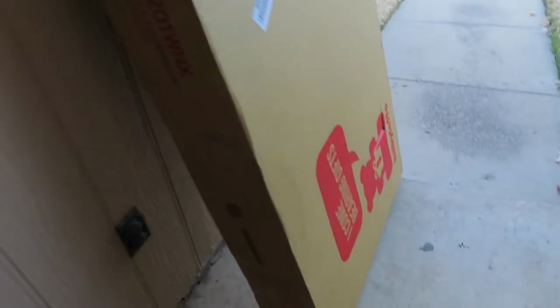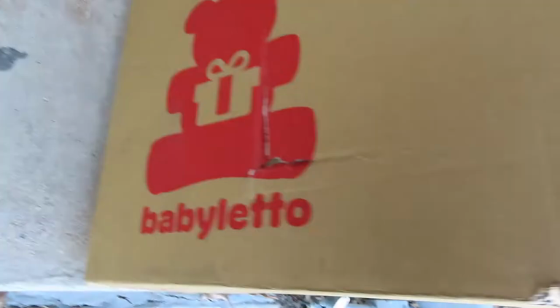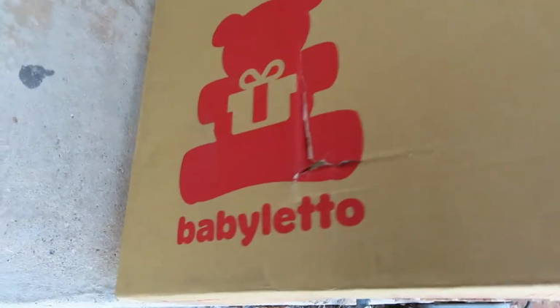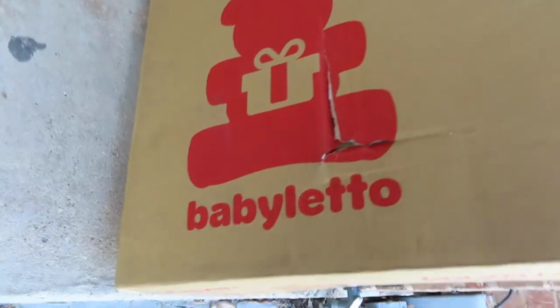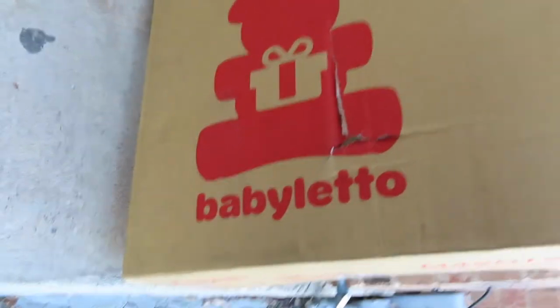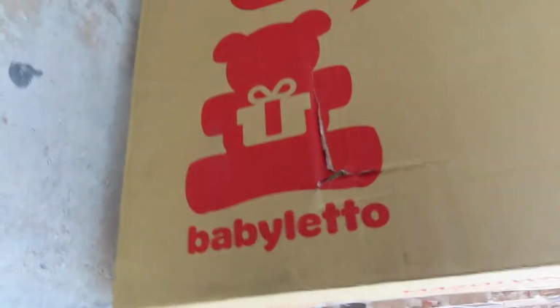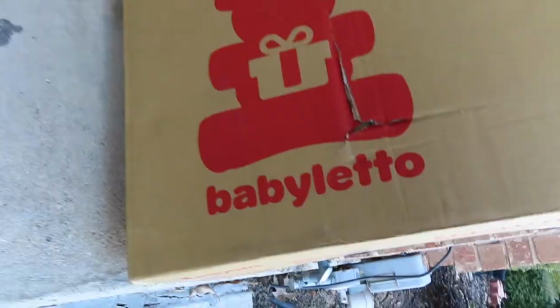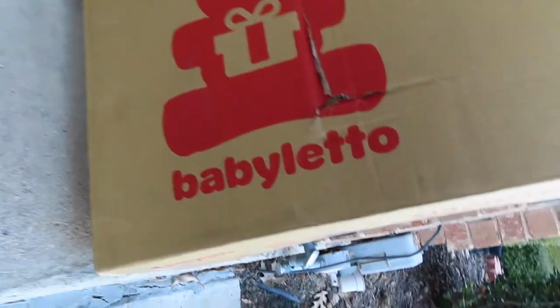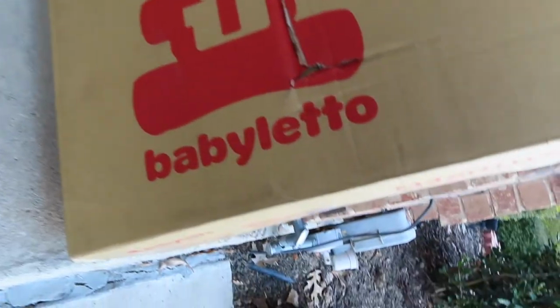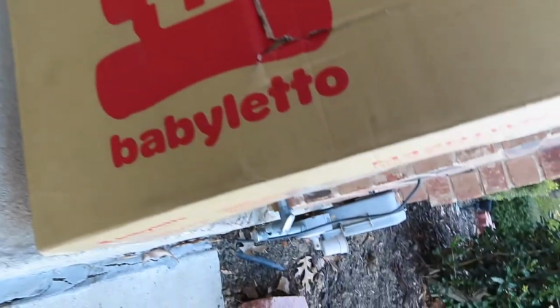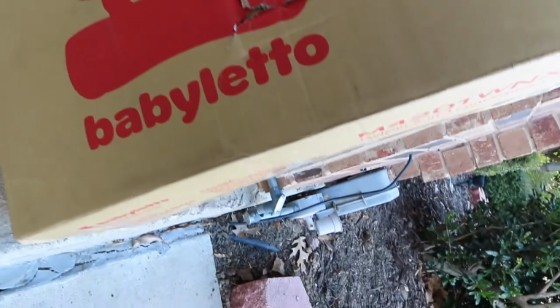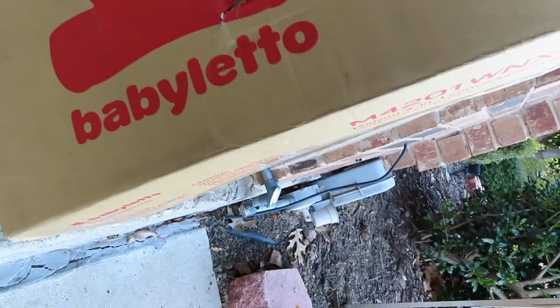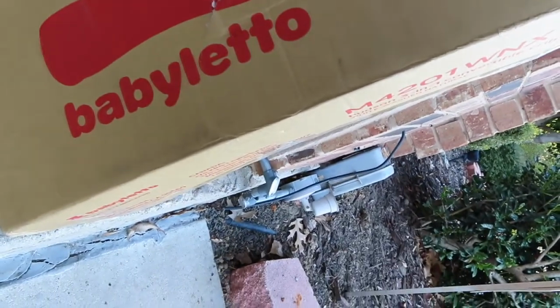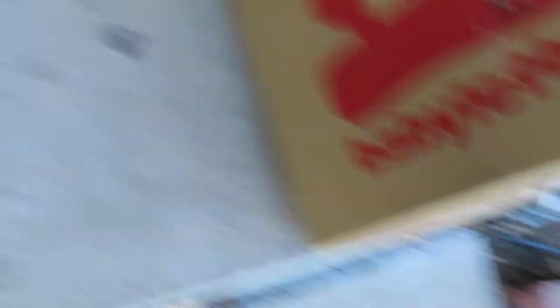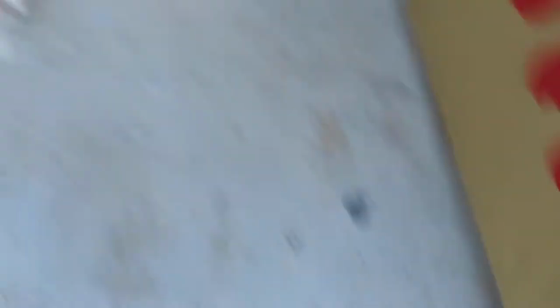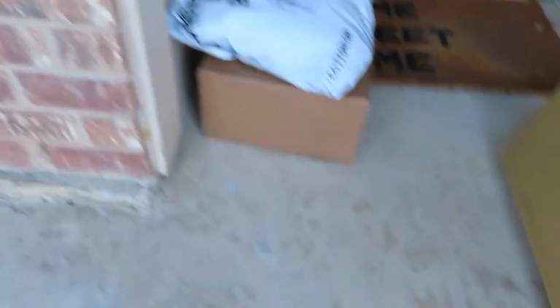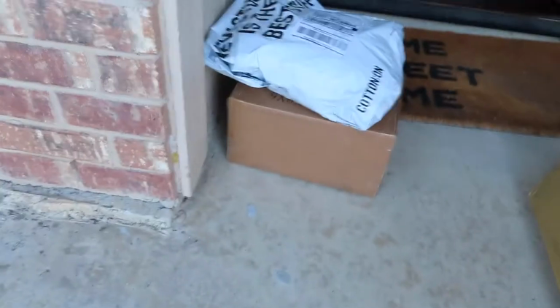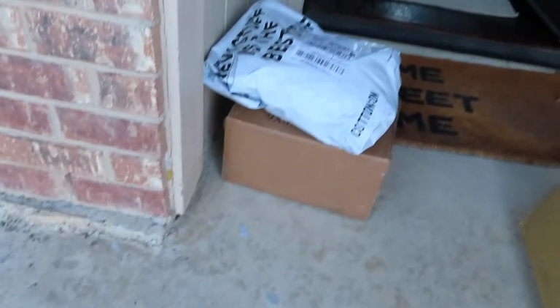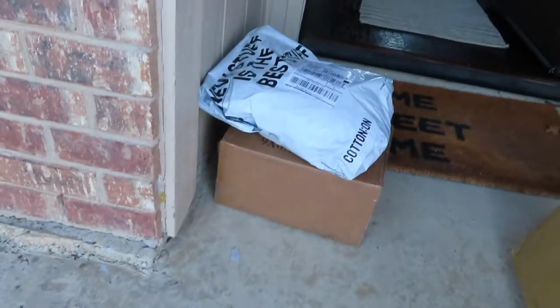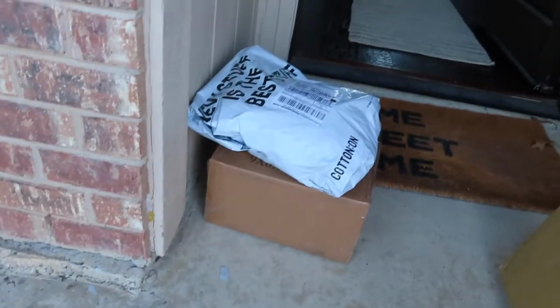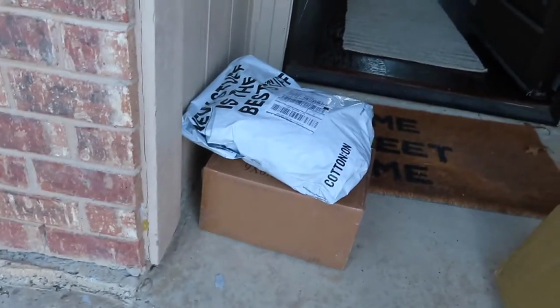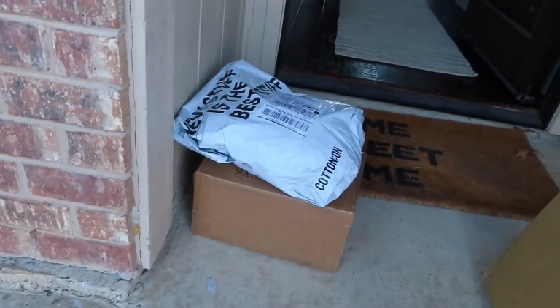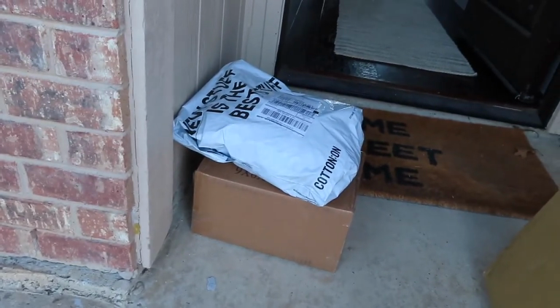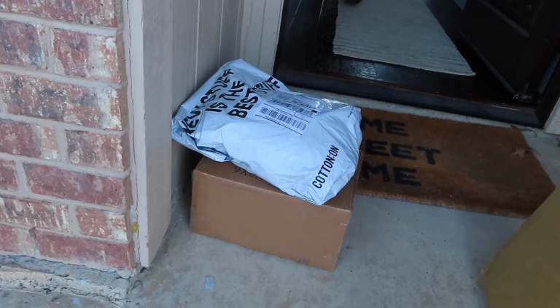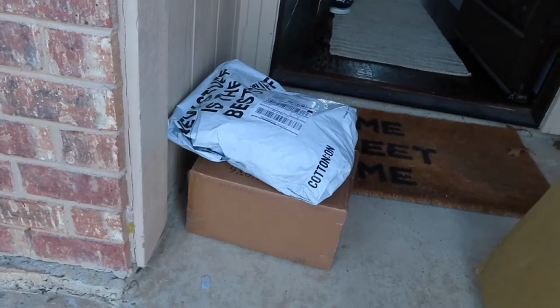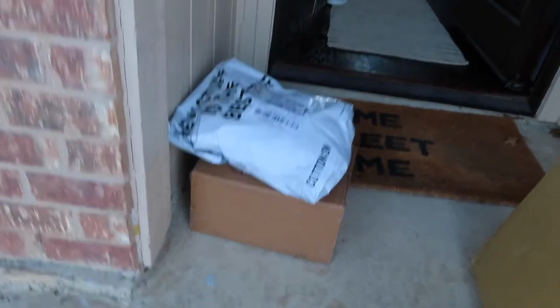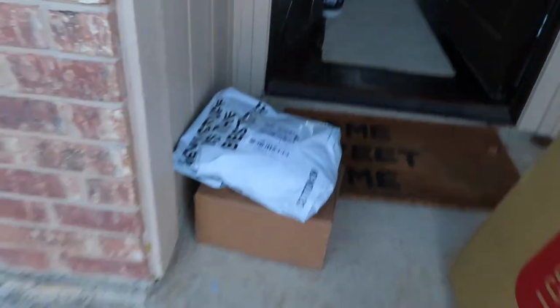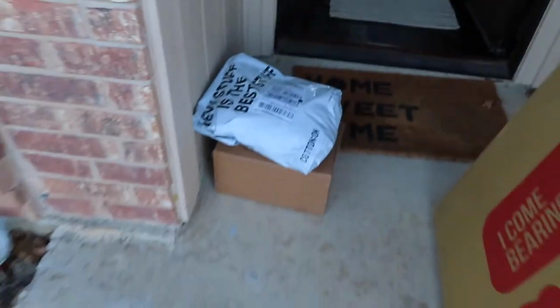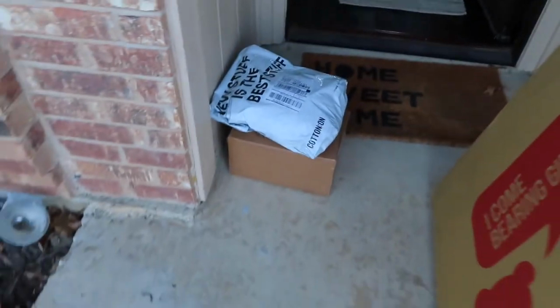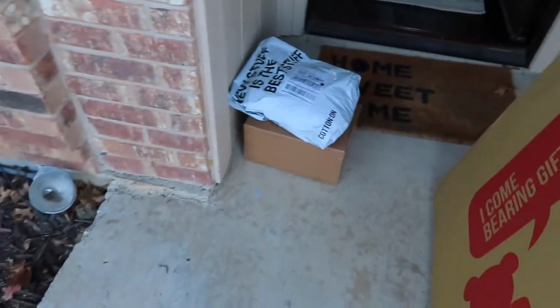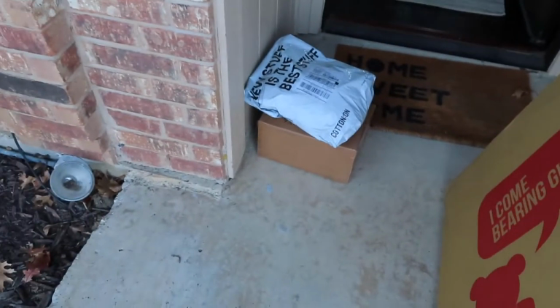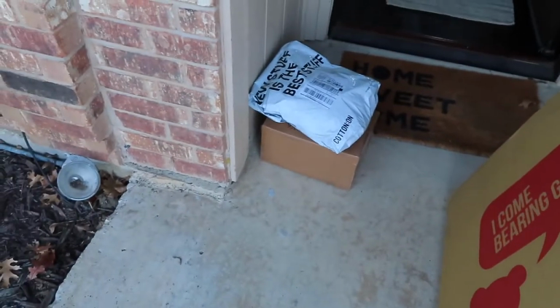You know what that says? That says Baby Leto. And I got our haul from Cotton On, so I'll just do a haul.